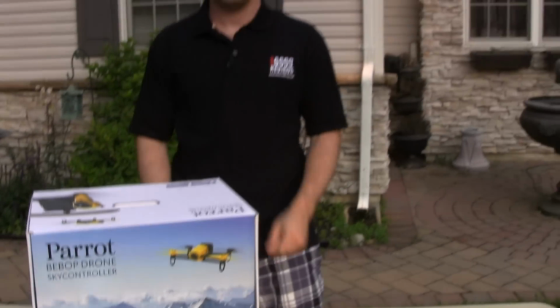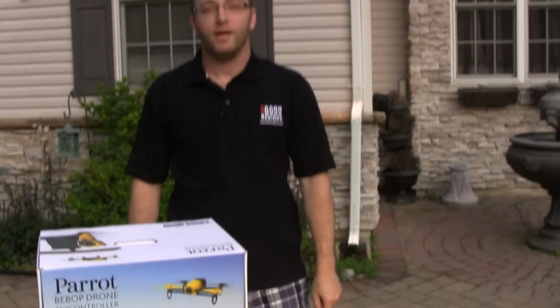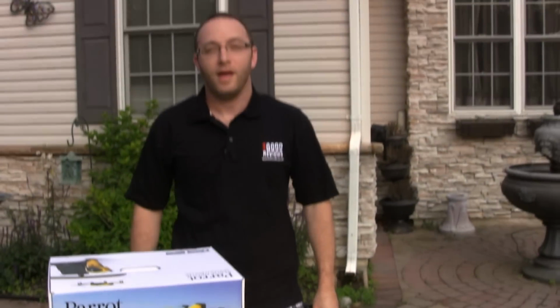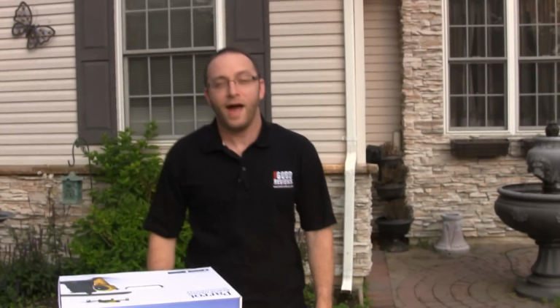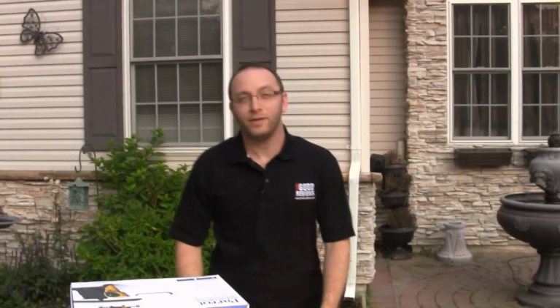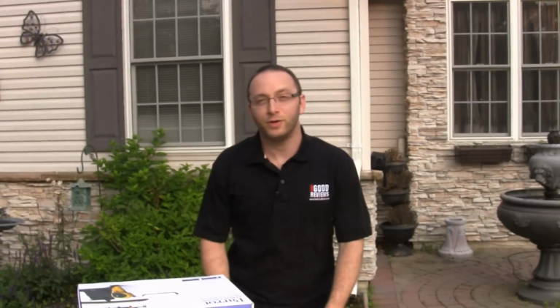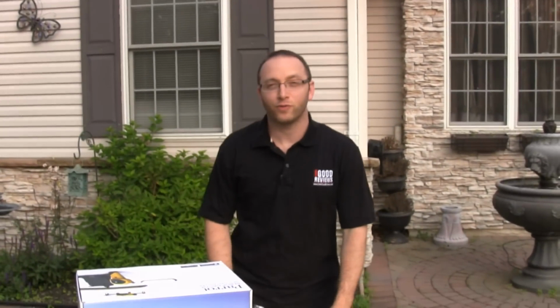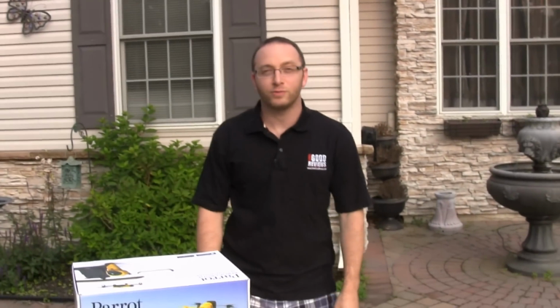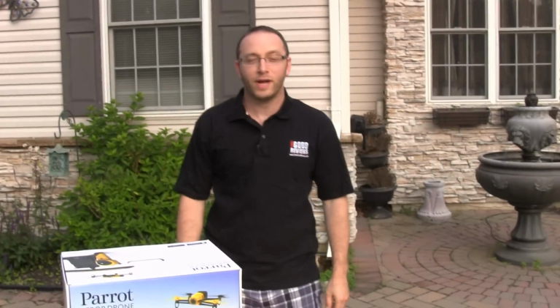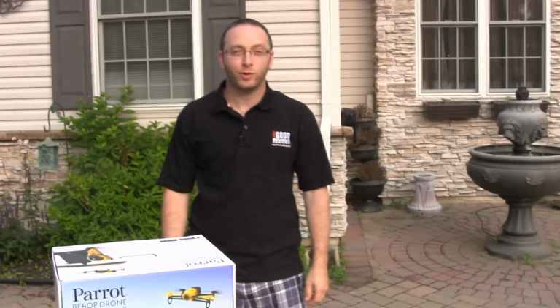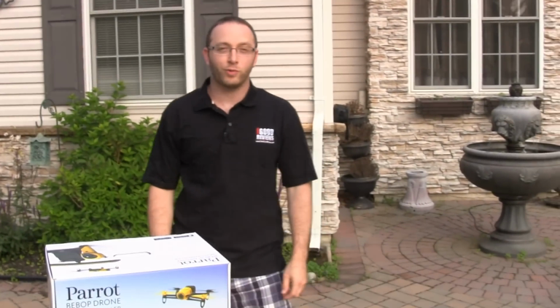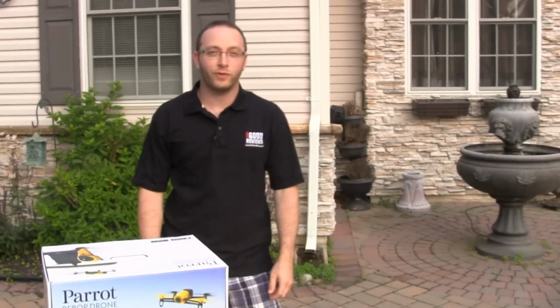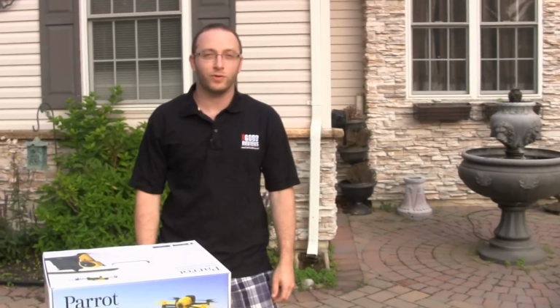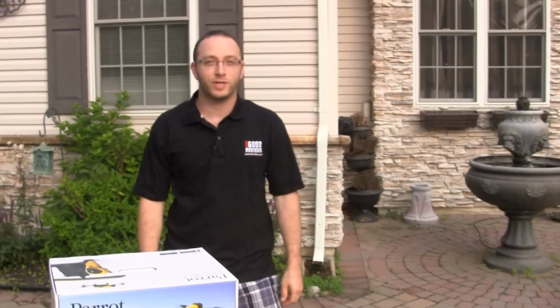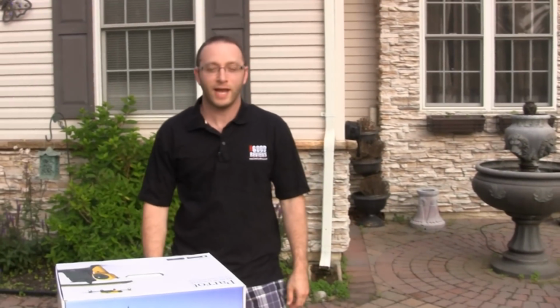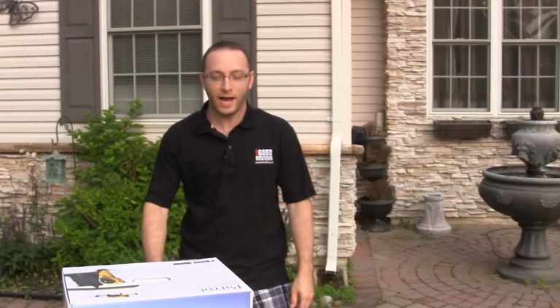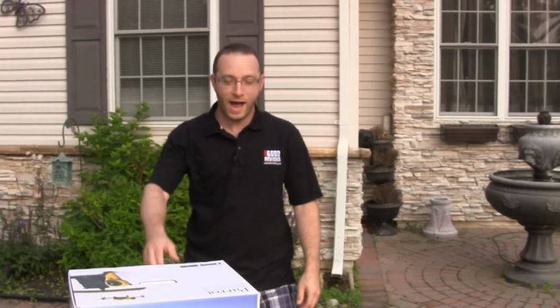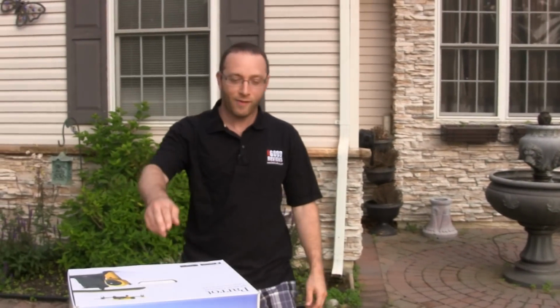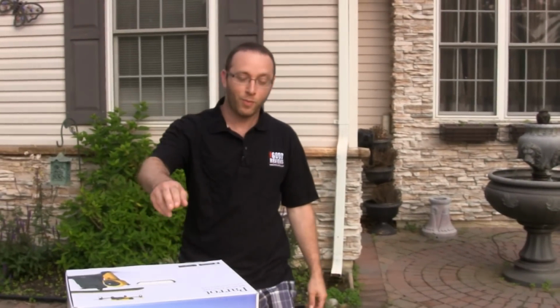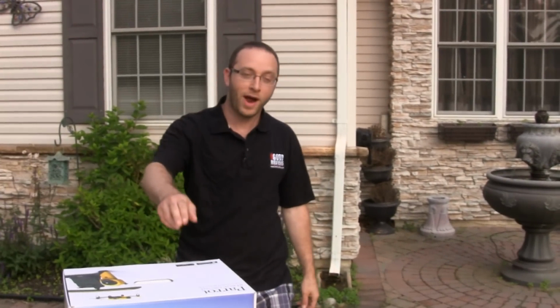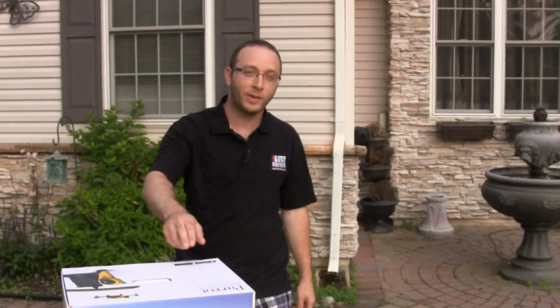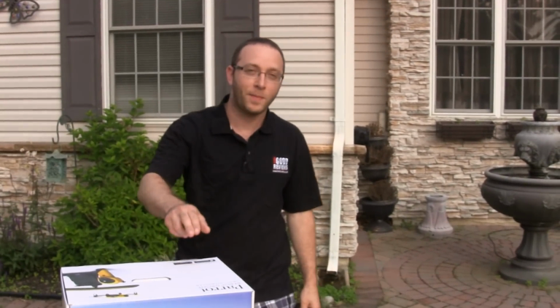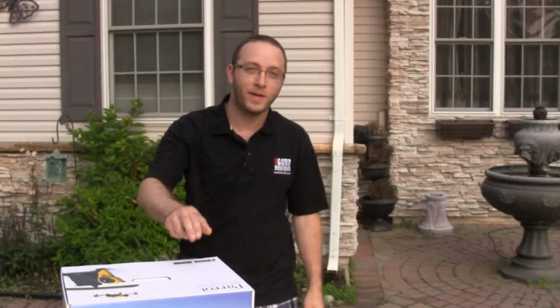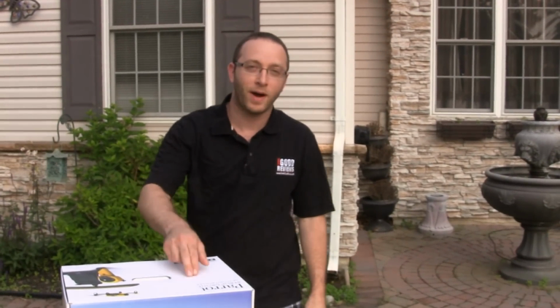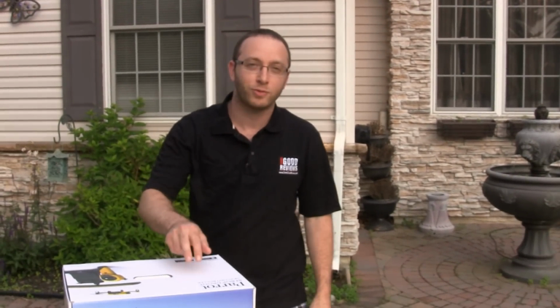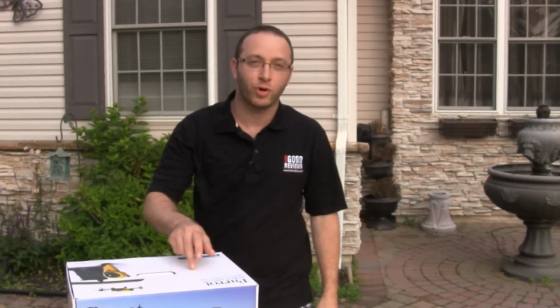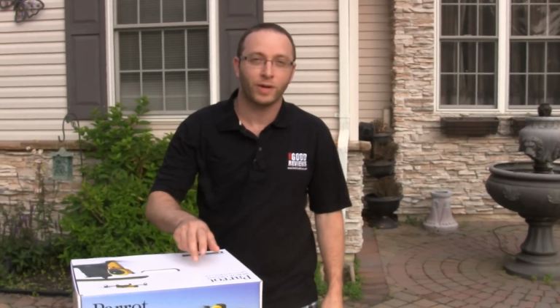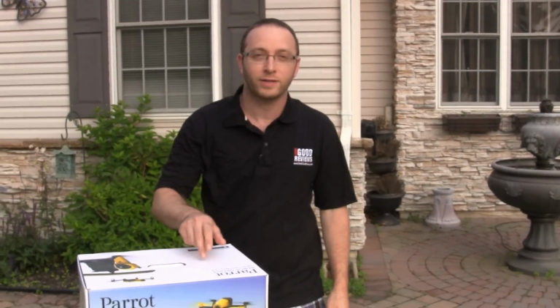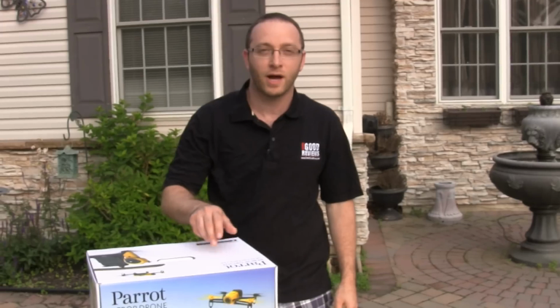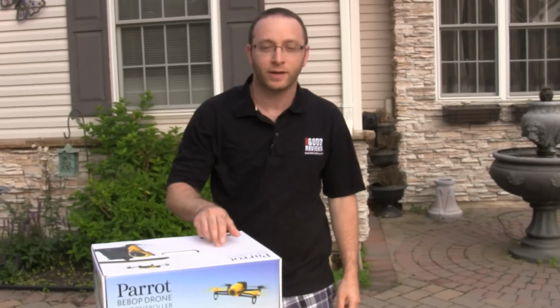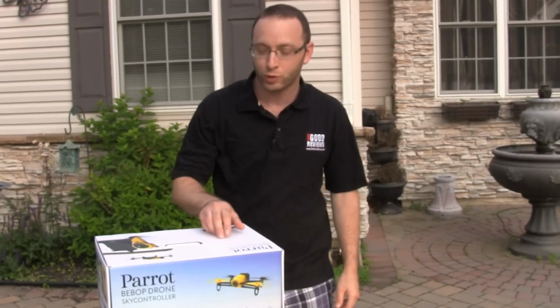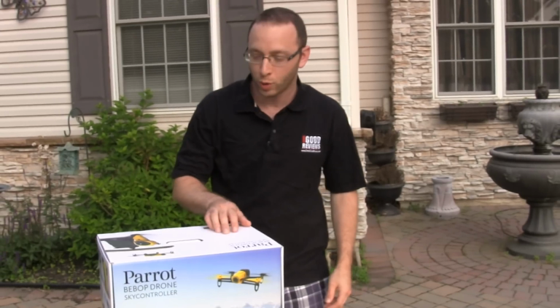Hey, Alan here from Damn Good Reviews. Today I have the Parrot Bebop drone and Sky controller.